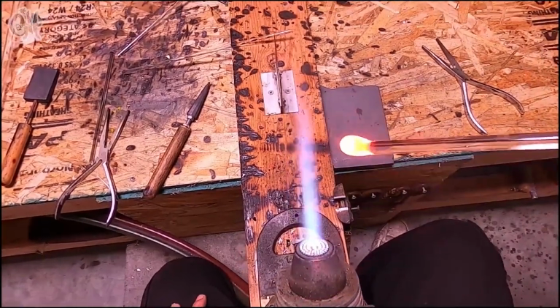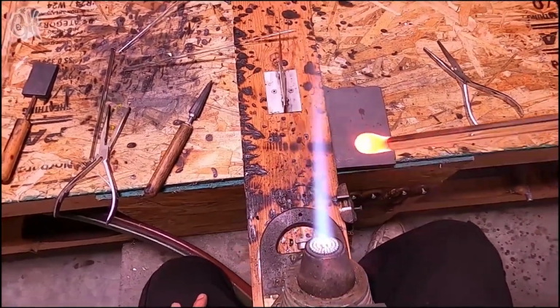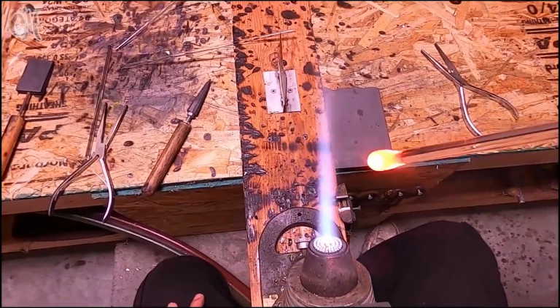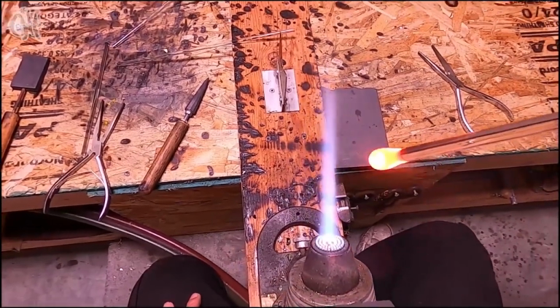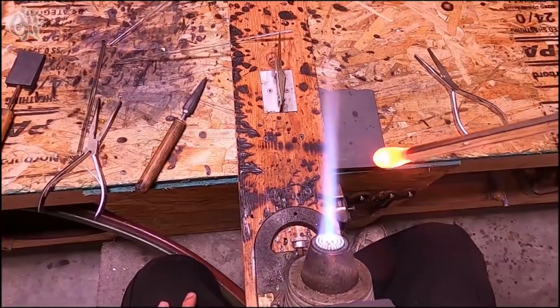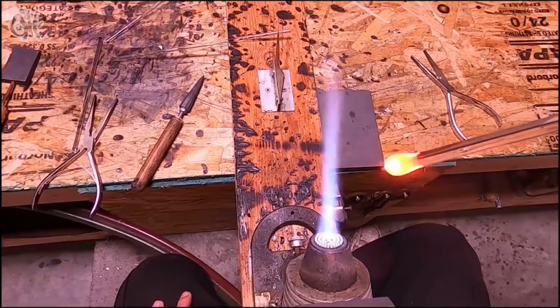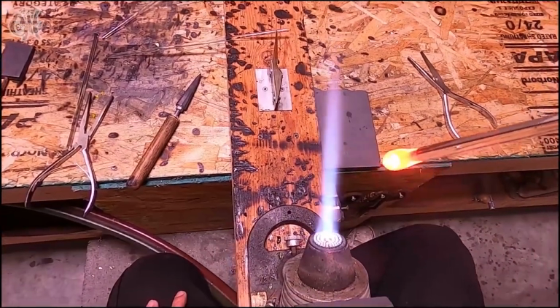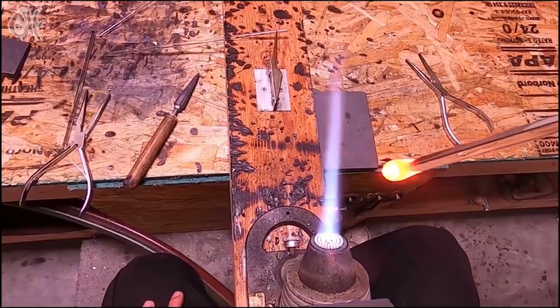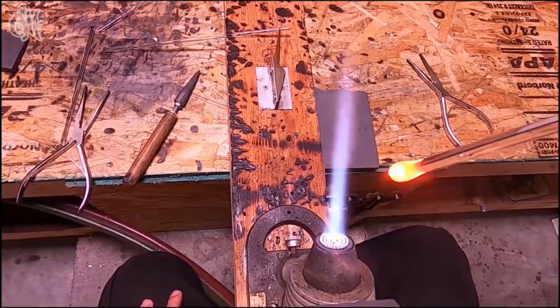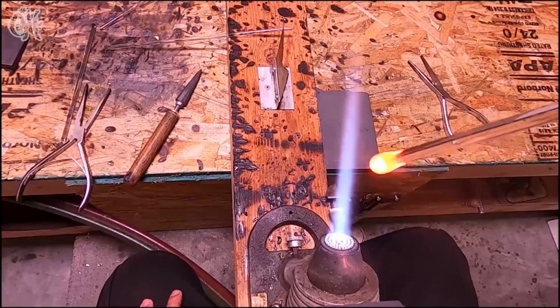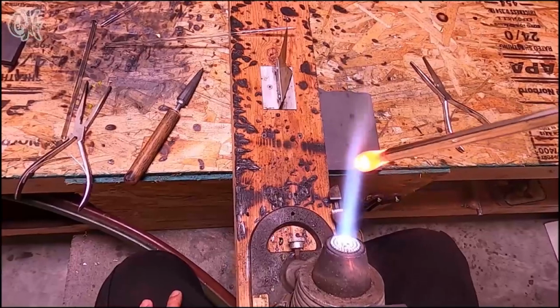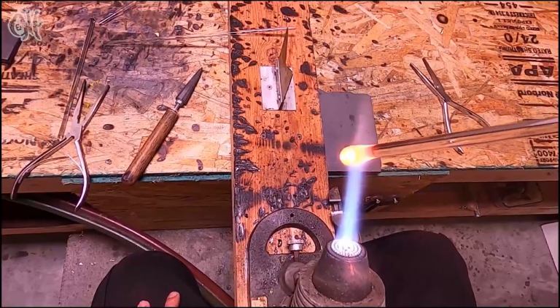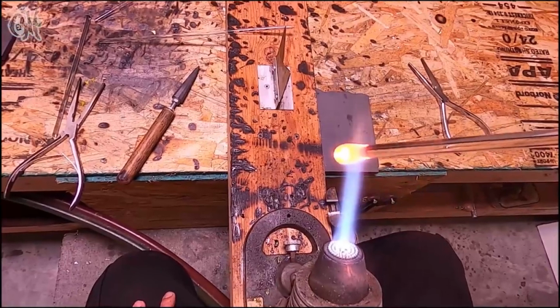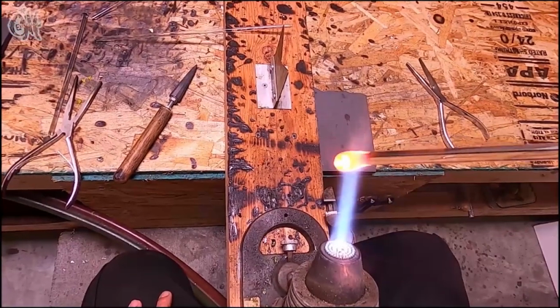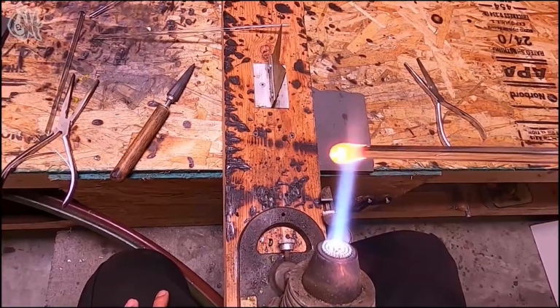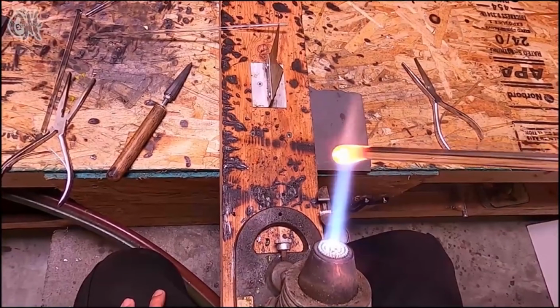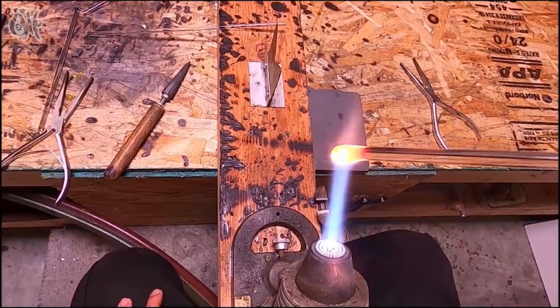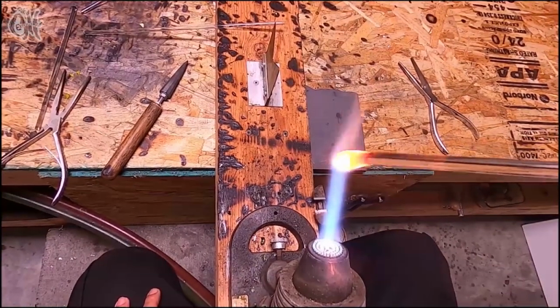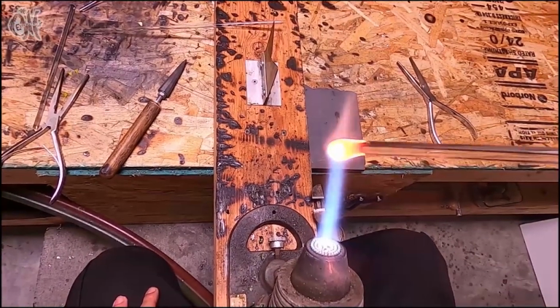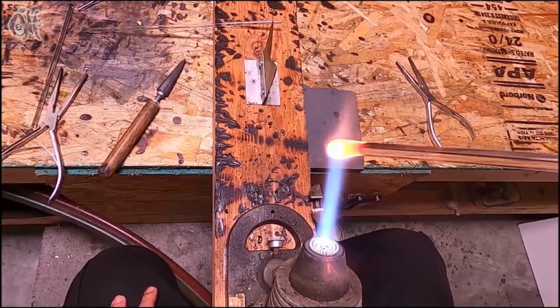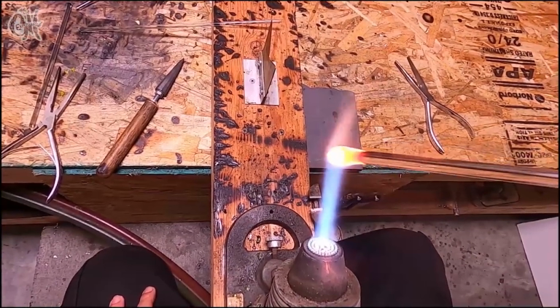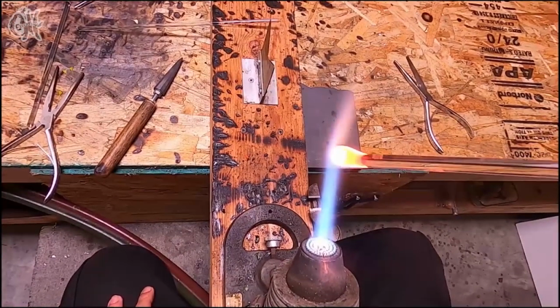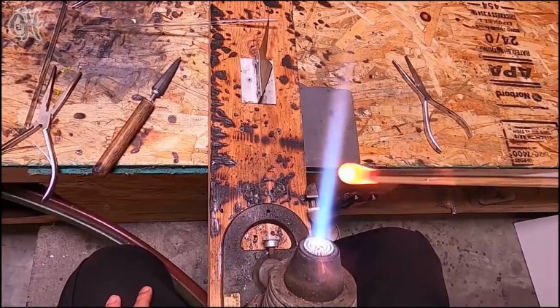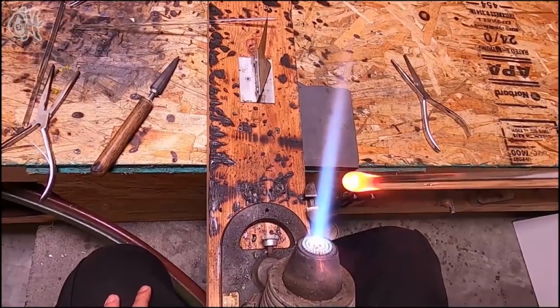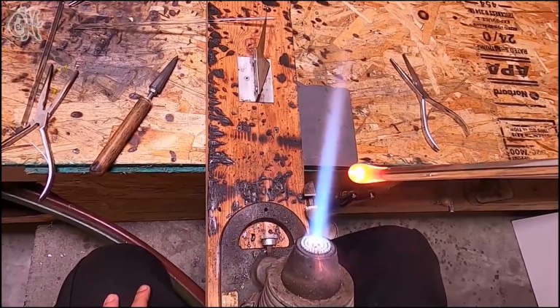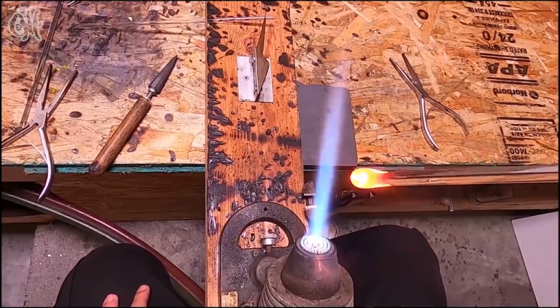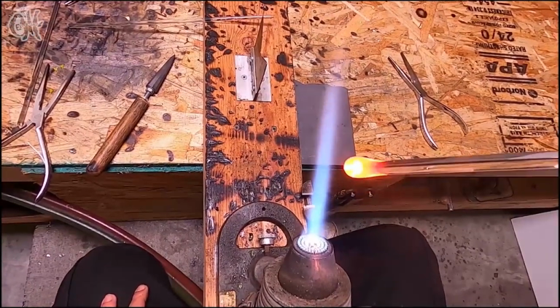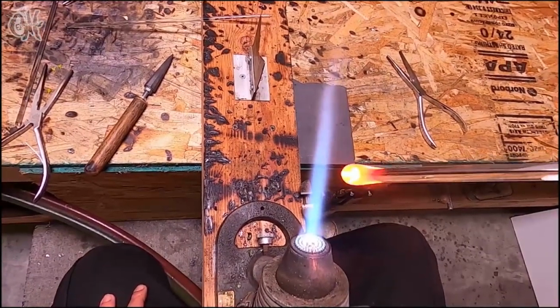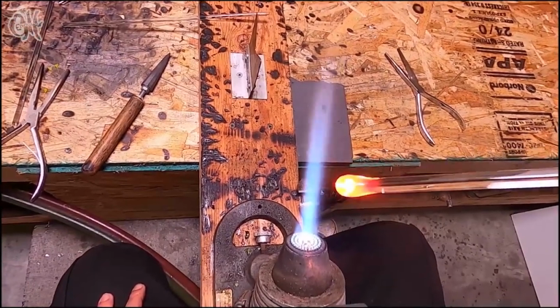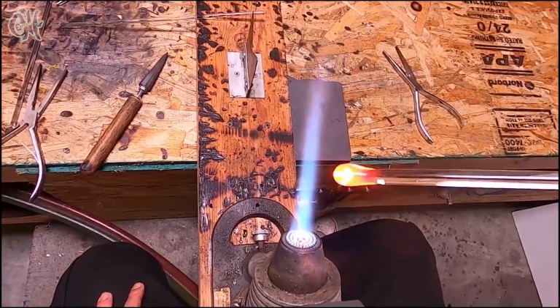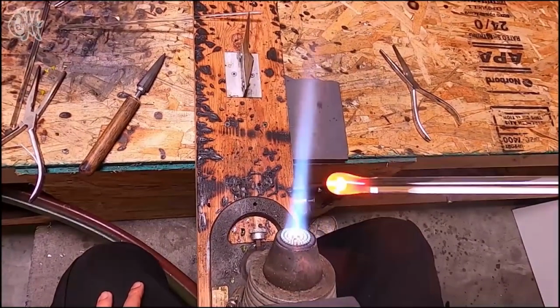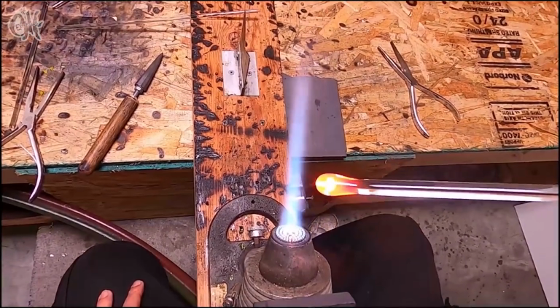Now just smooth everything out. I'm going to use gravity here a little bit too in order to lengthen the piece, stretch that mushroom that's on the inside.